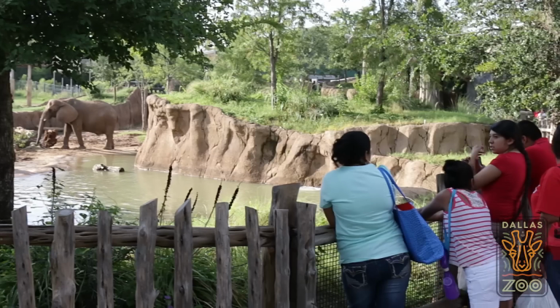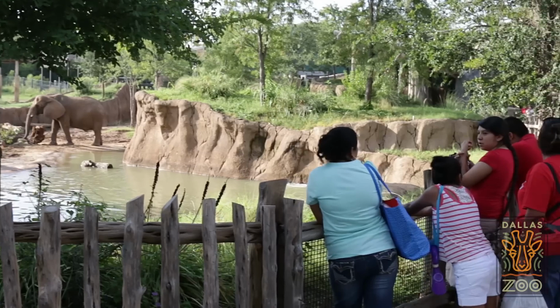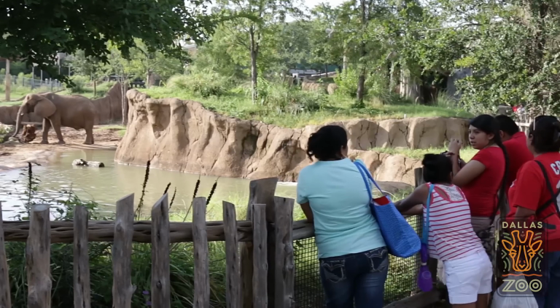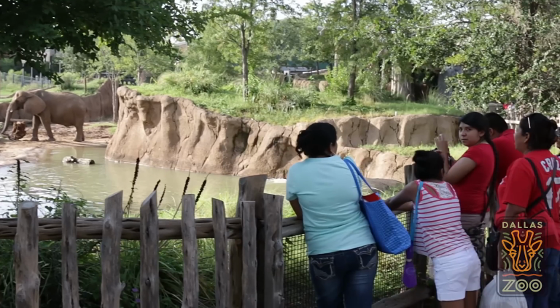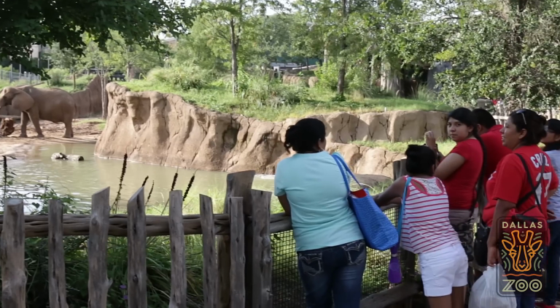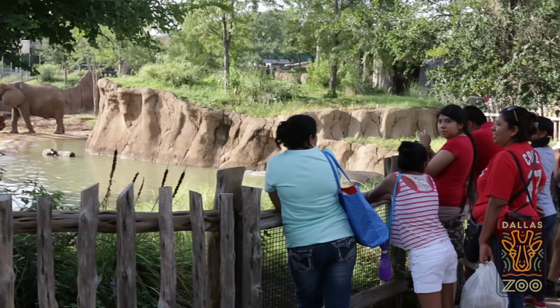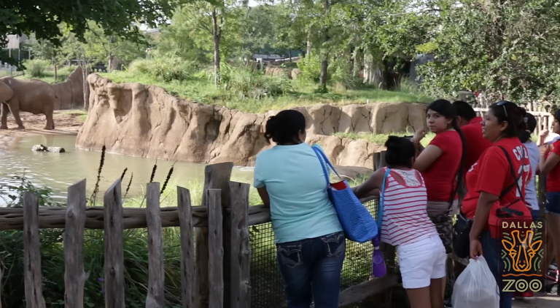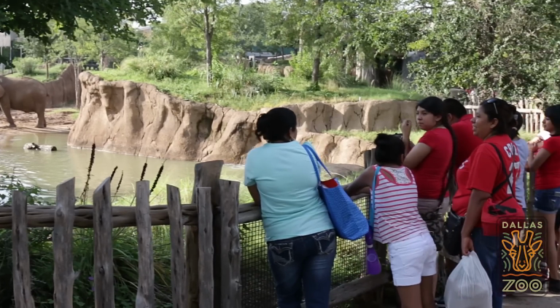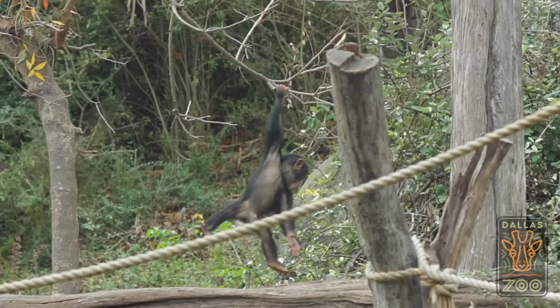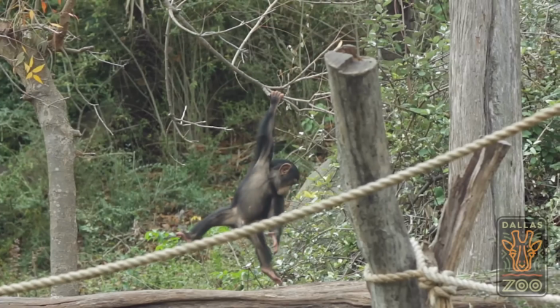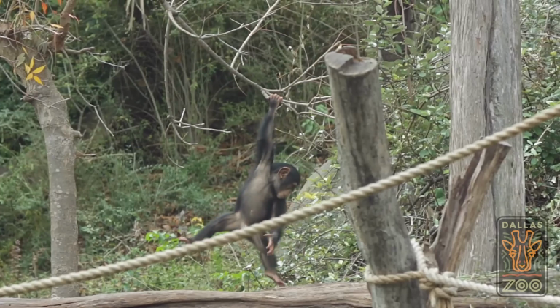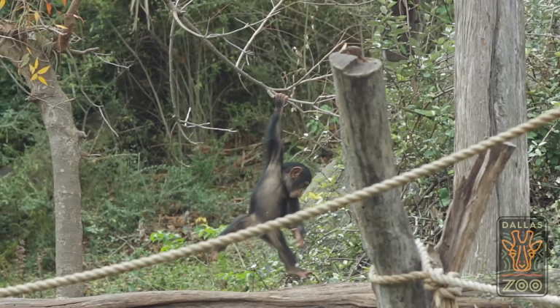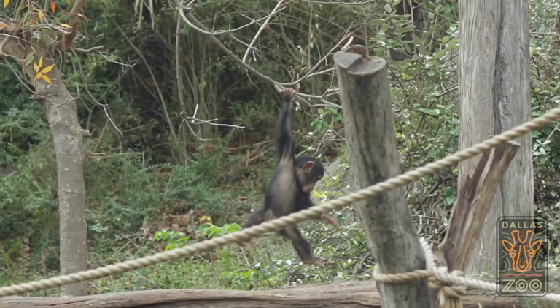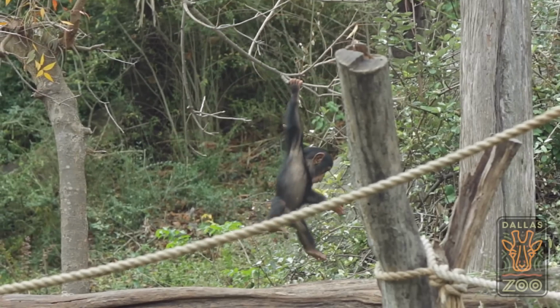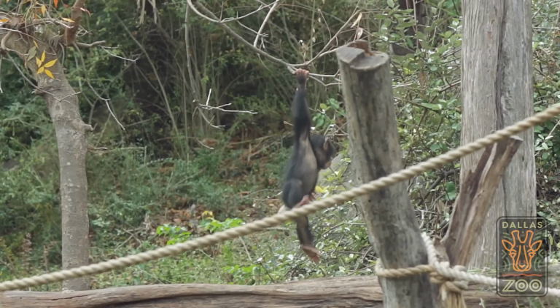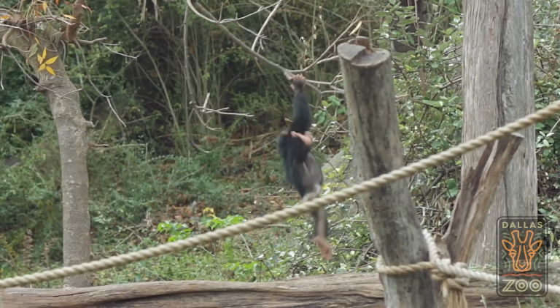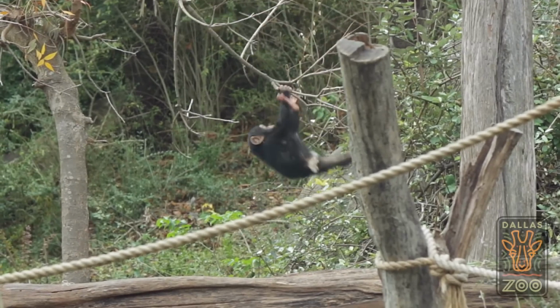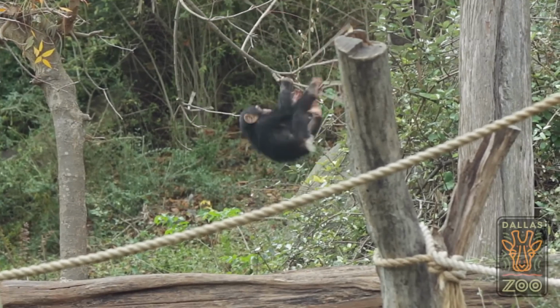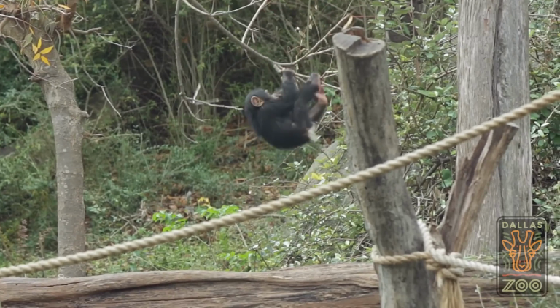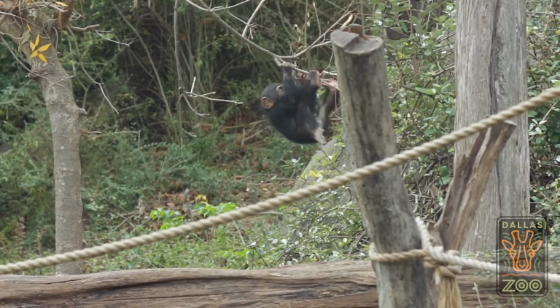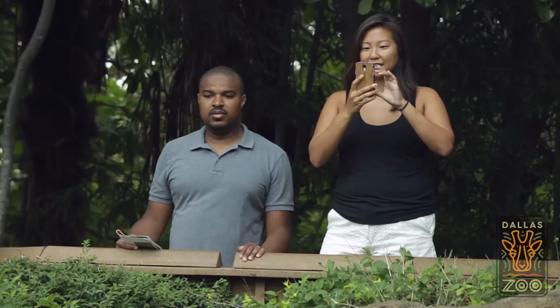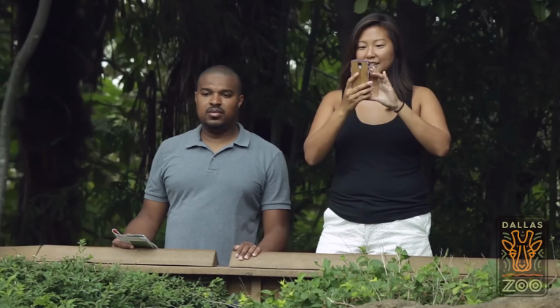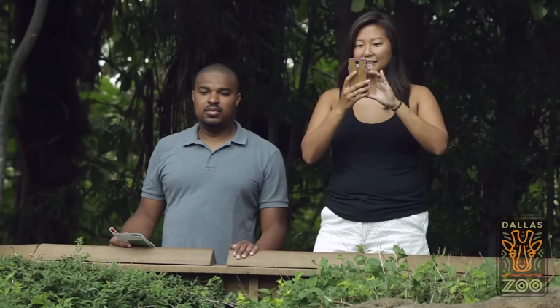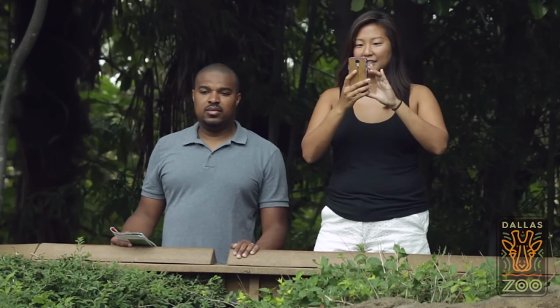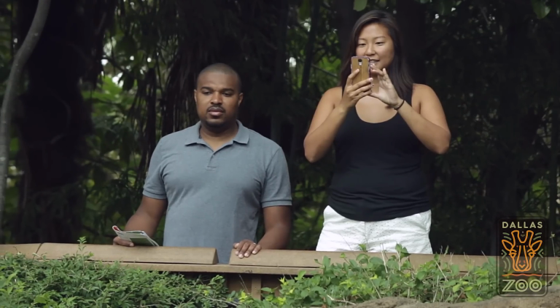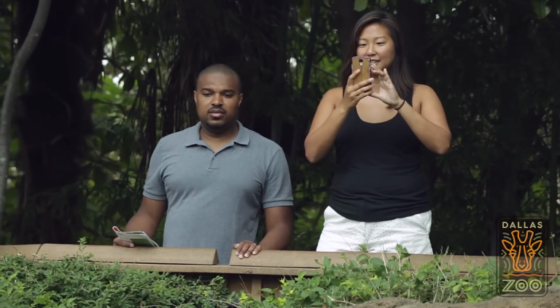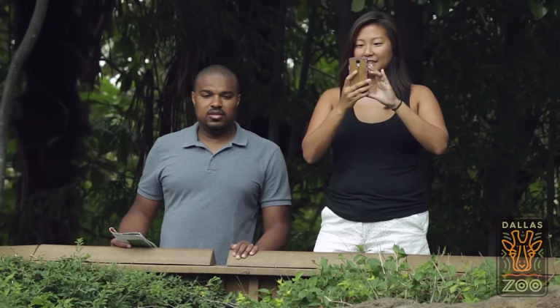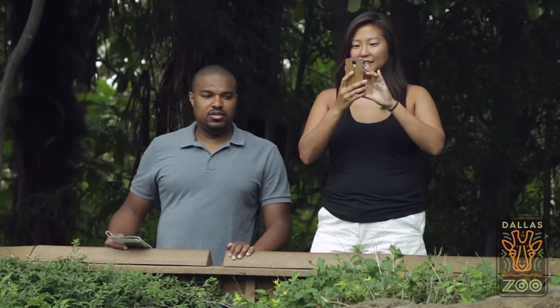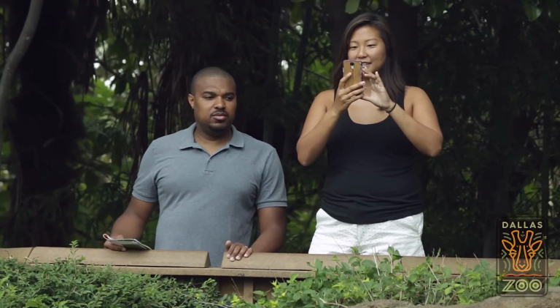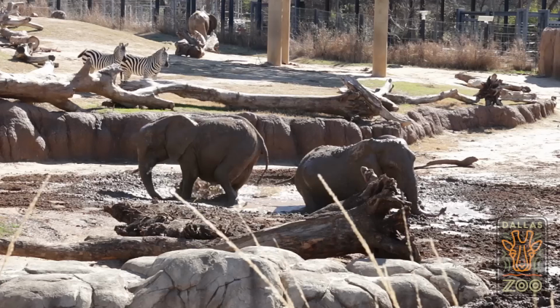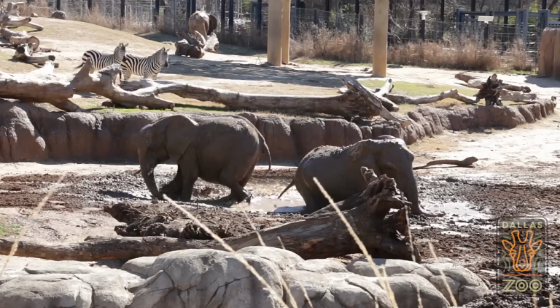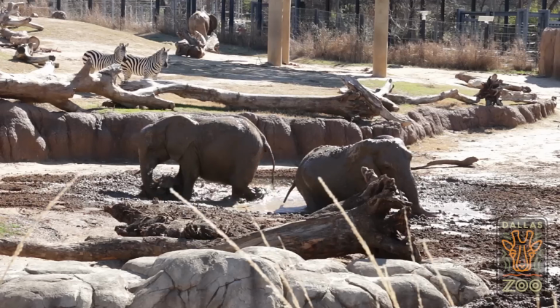You can learn a lot about an animal and their behavior by taking the time to observe them for more than just a minute.